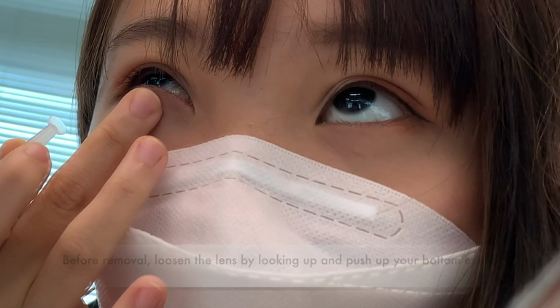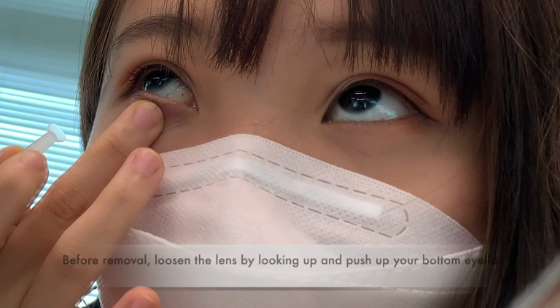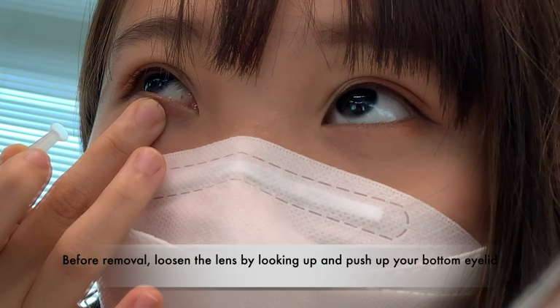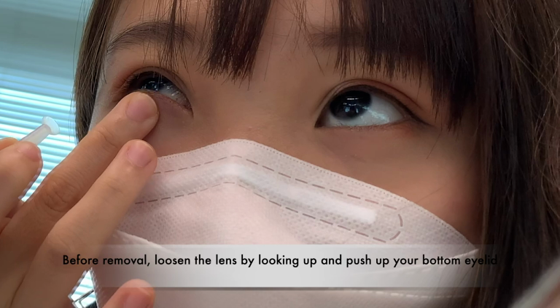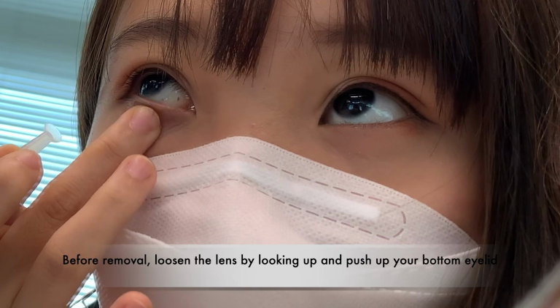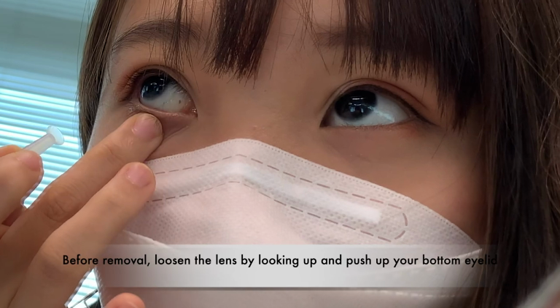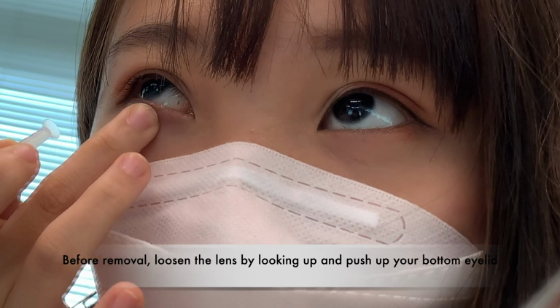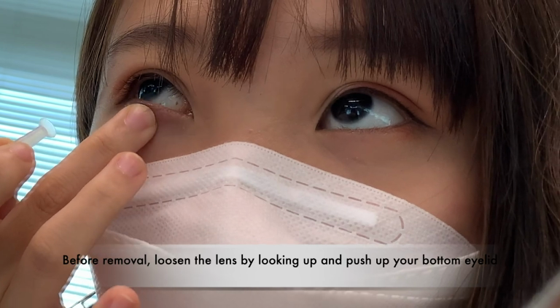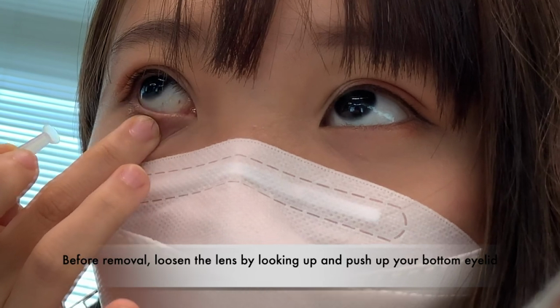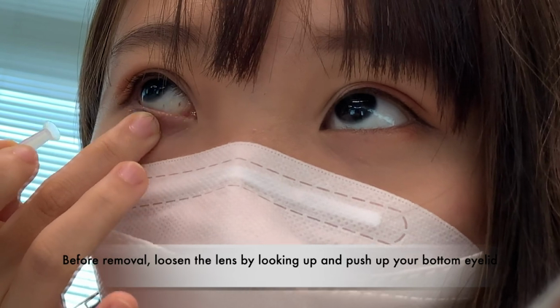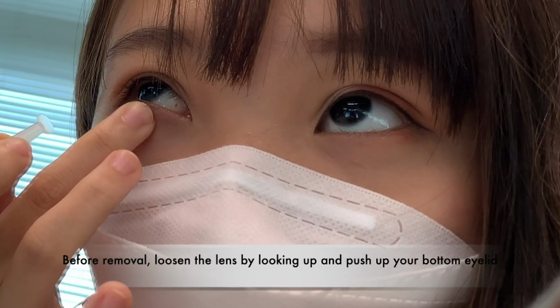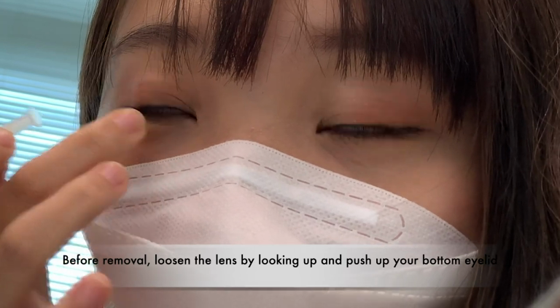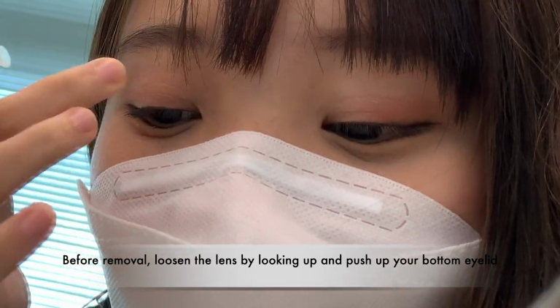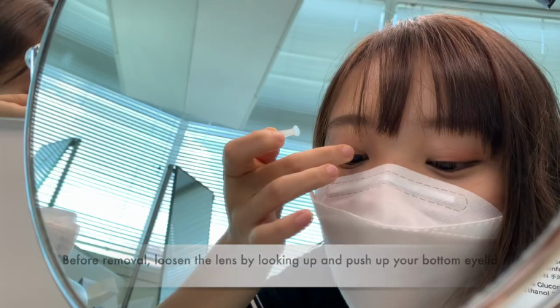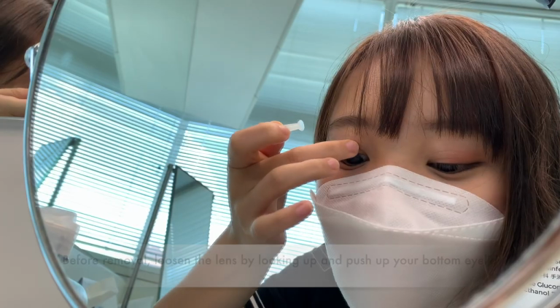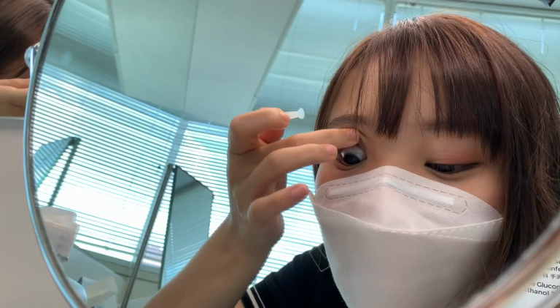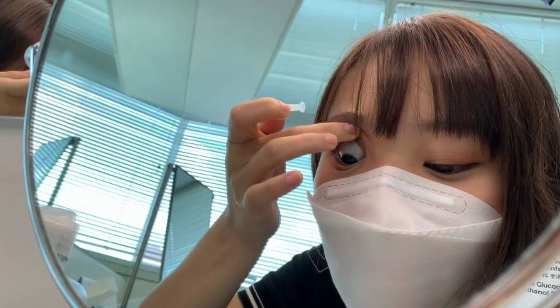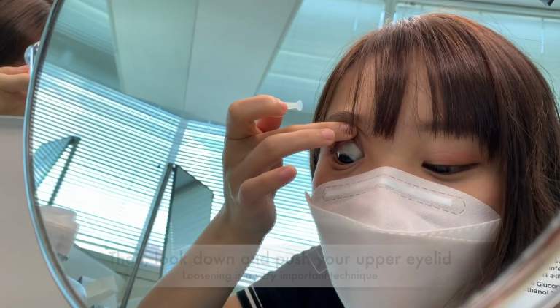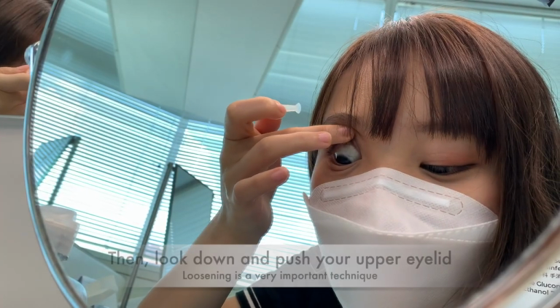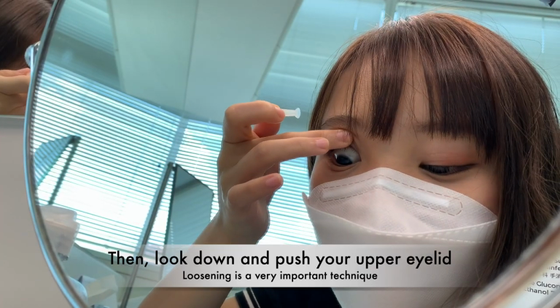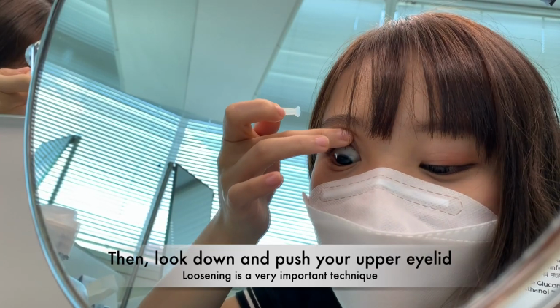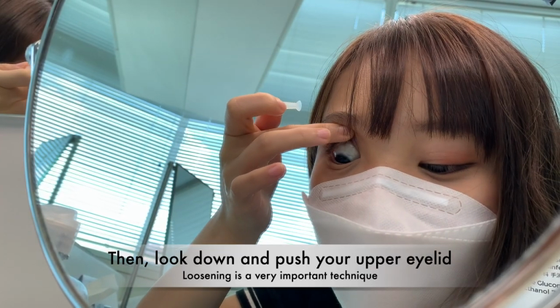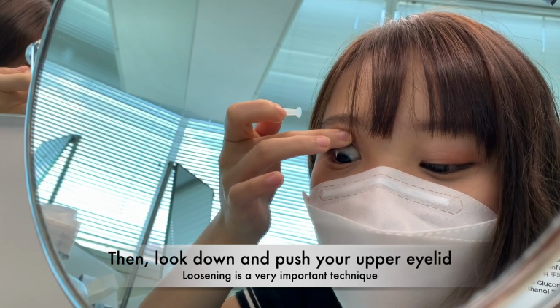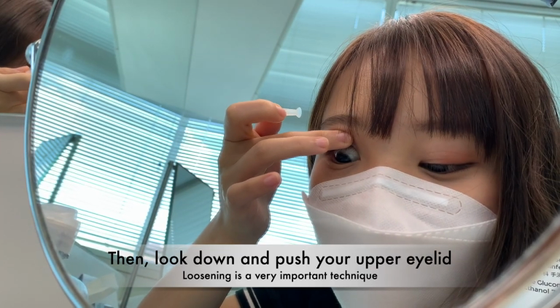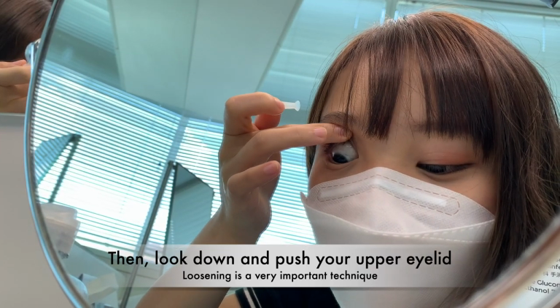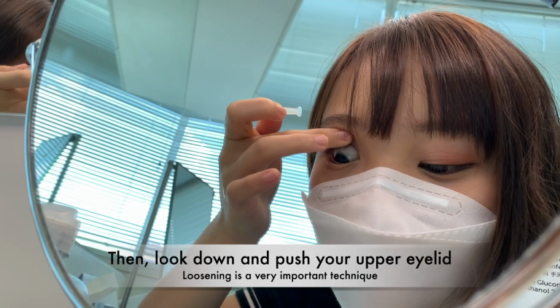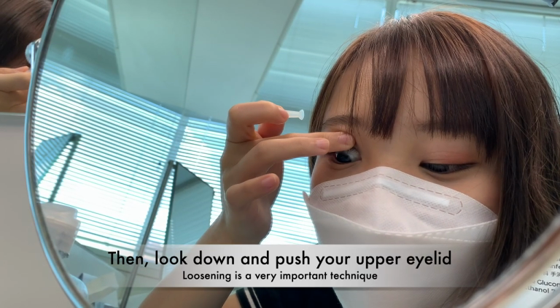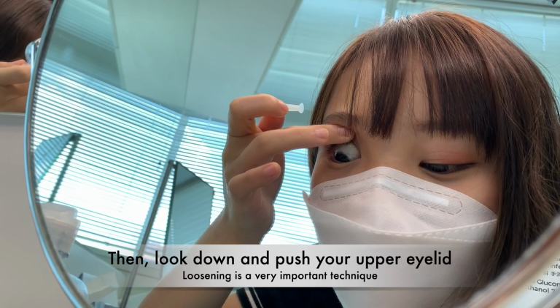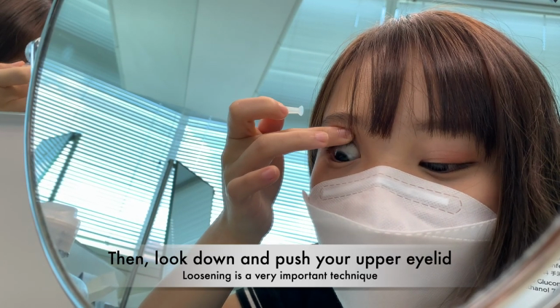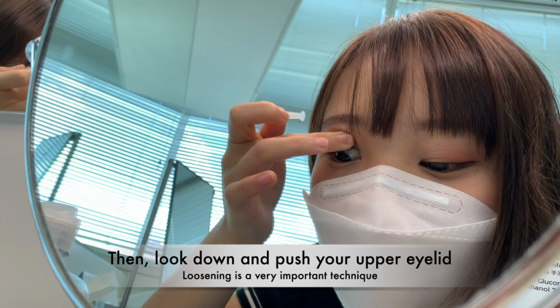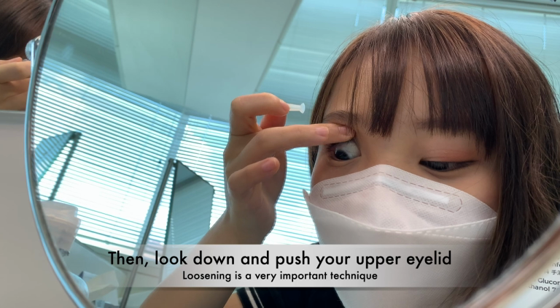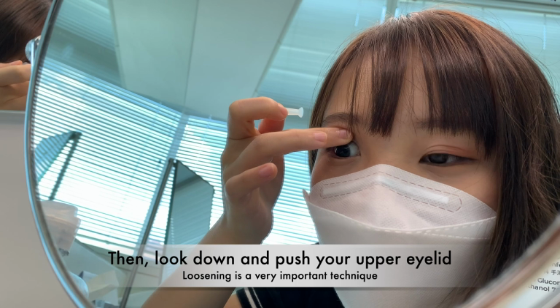Before removing the lens, loosen it by looking up and pushing your bottom eyelid, and then look down and push down your upper eyelid.